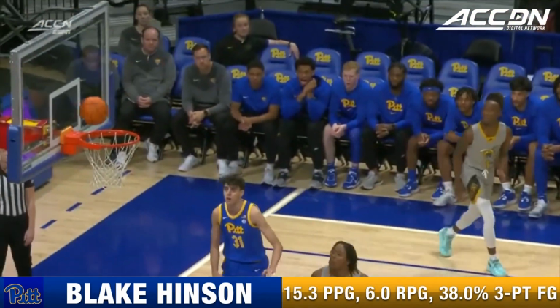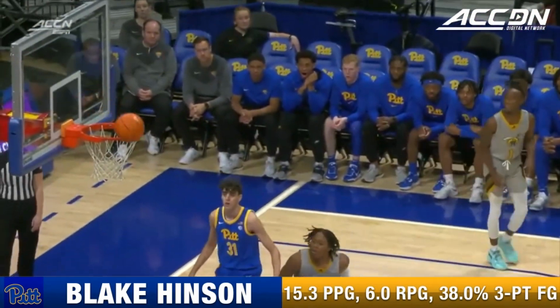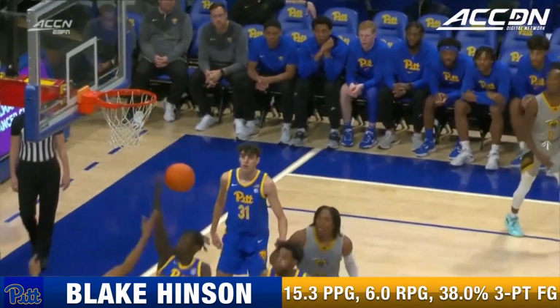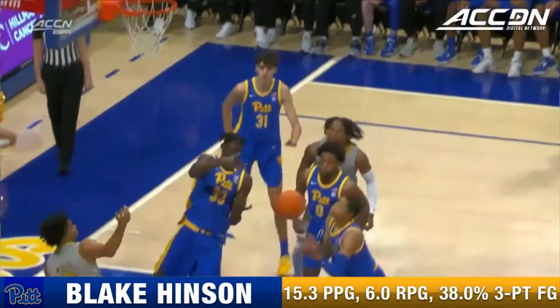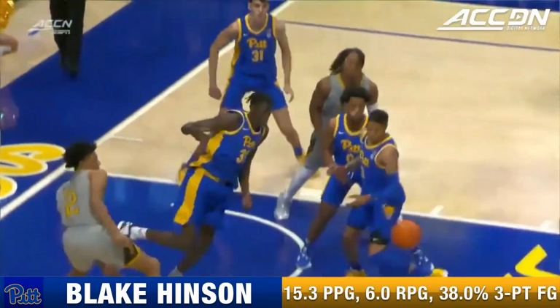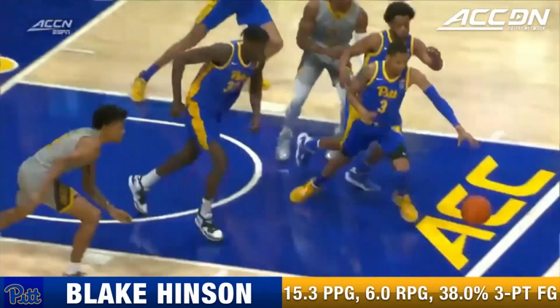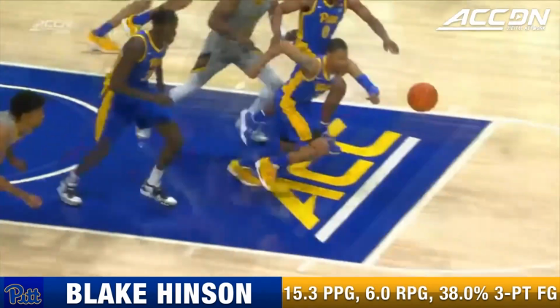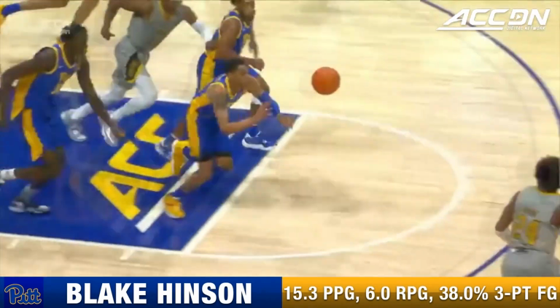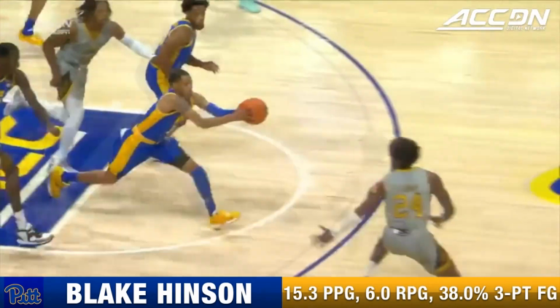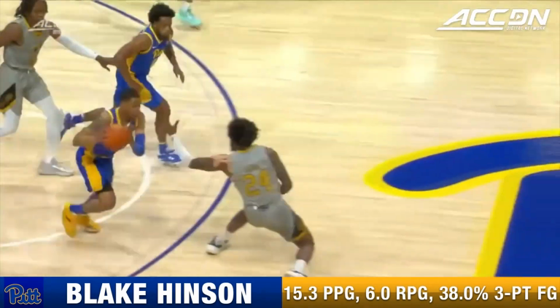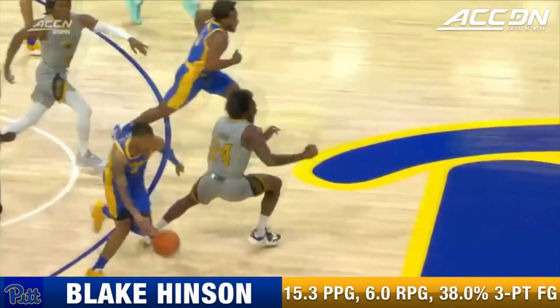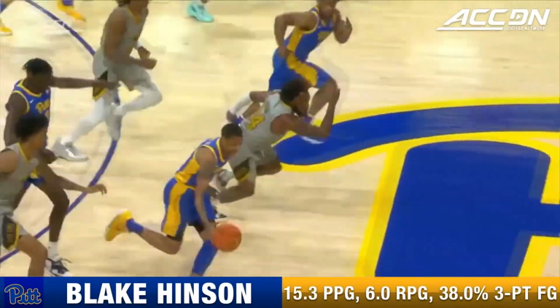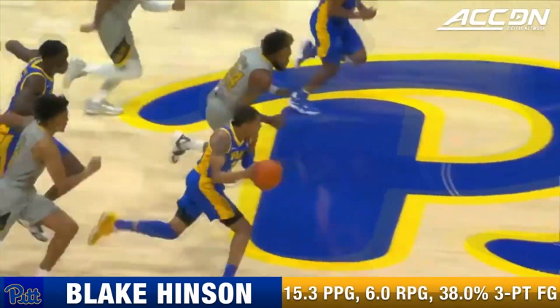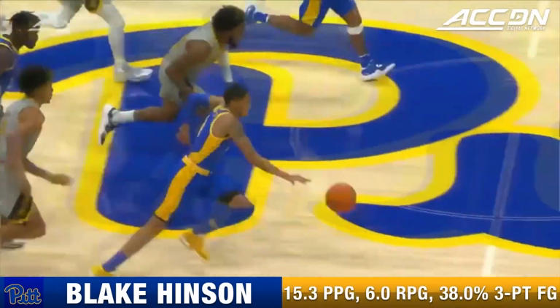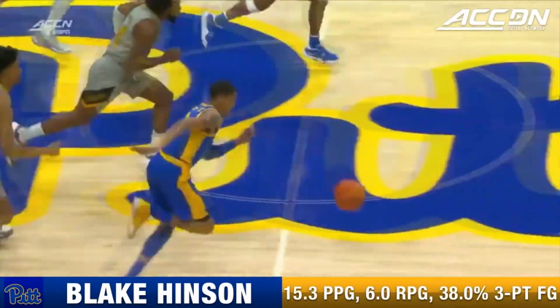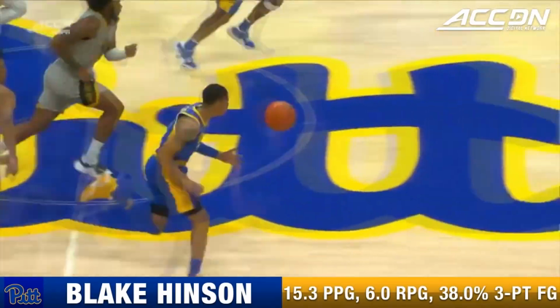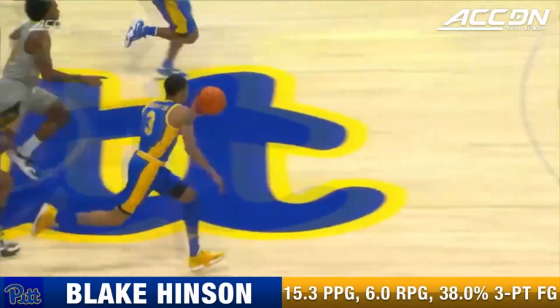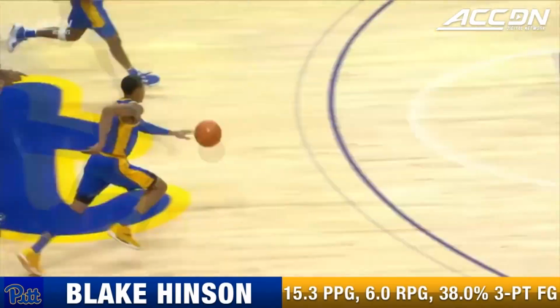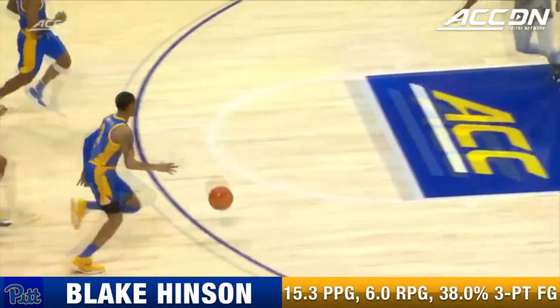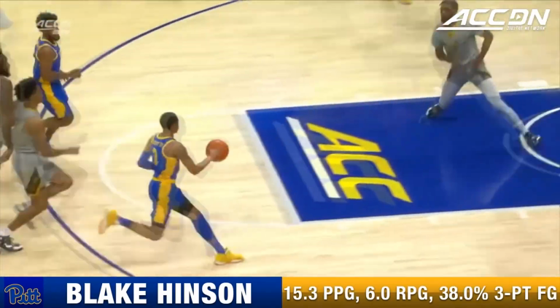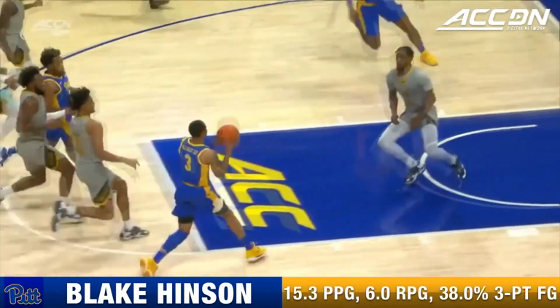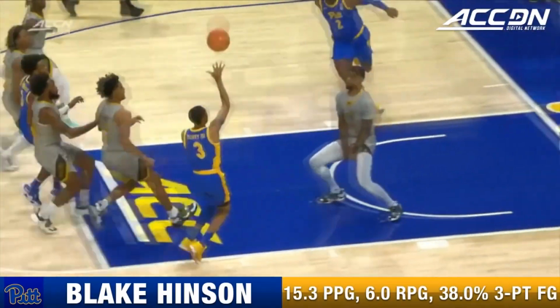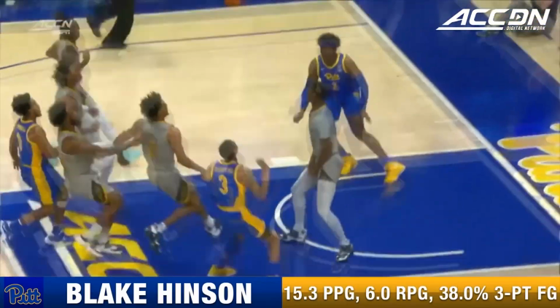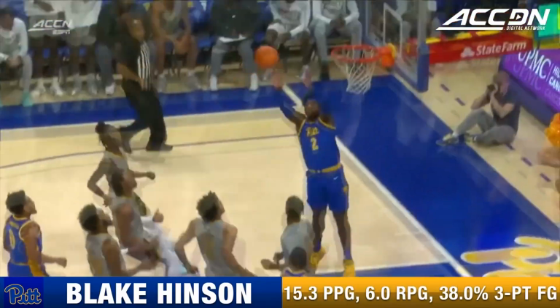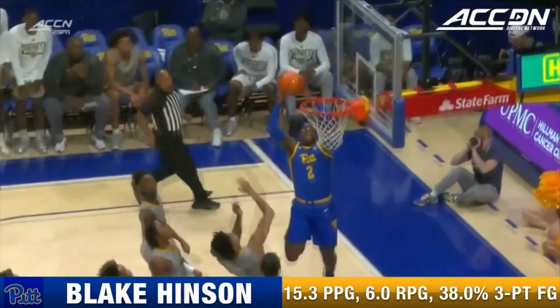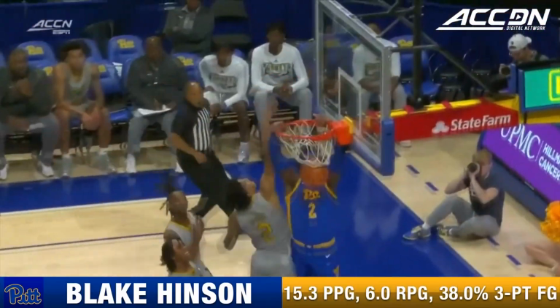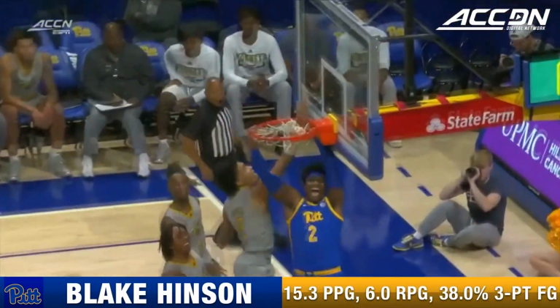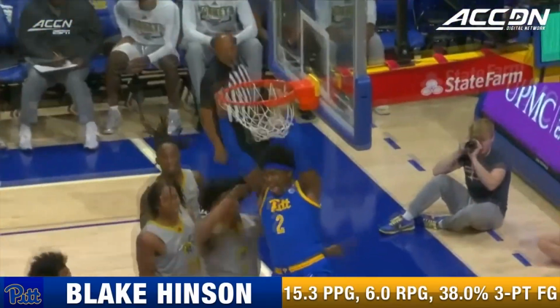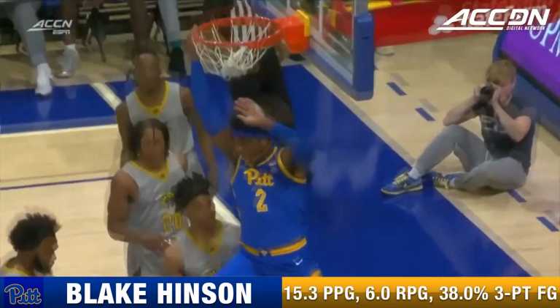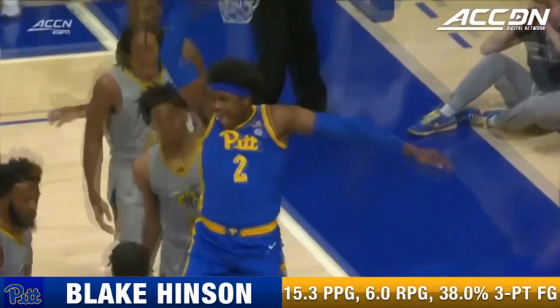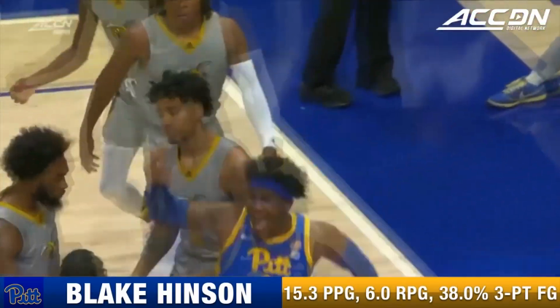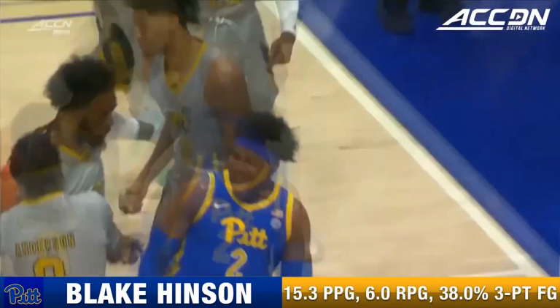Two guys known for their three-point shooting getting out in transition, pushing the ball — throw it up to your big fella, let him finish it.